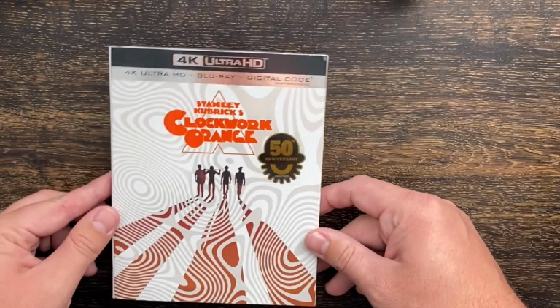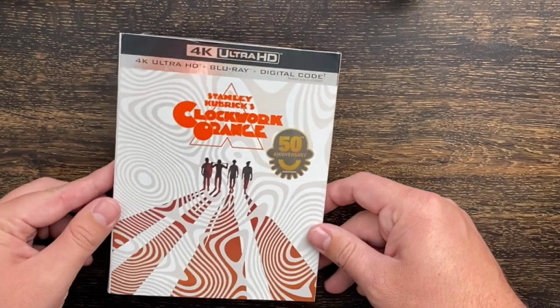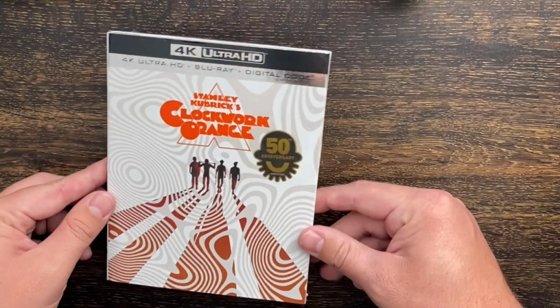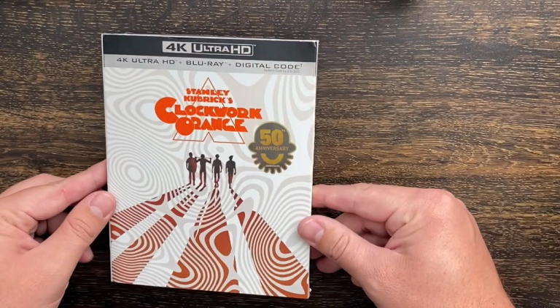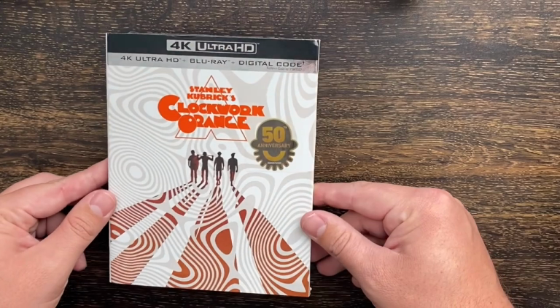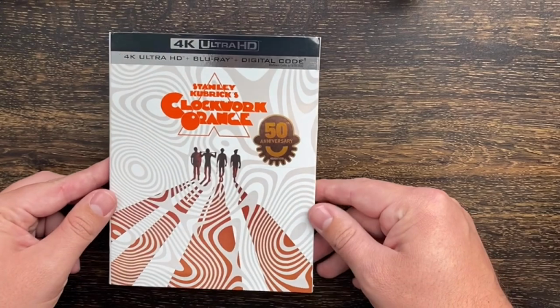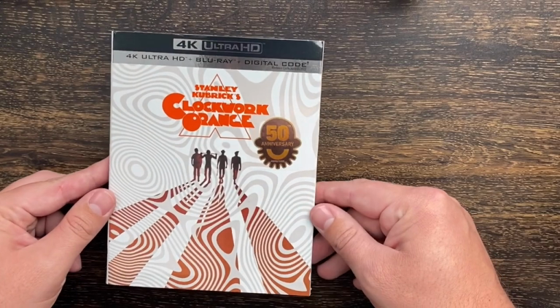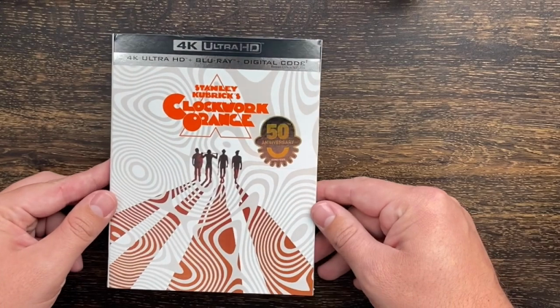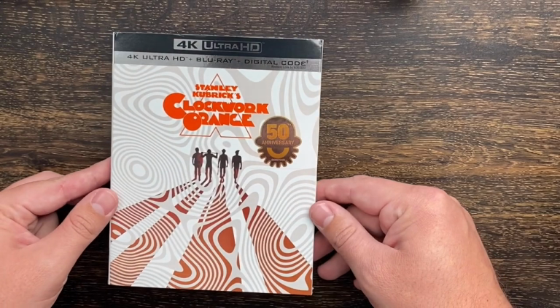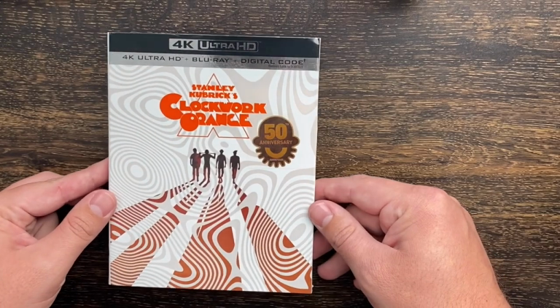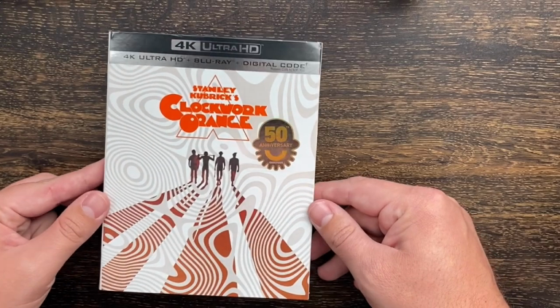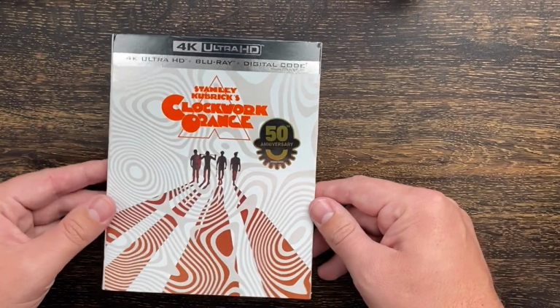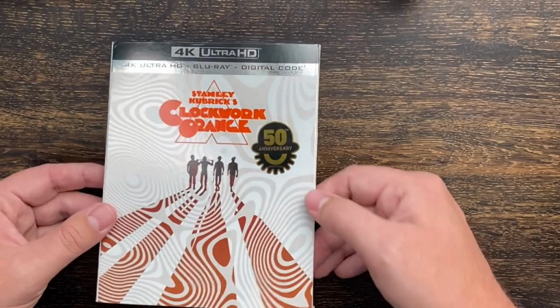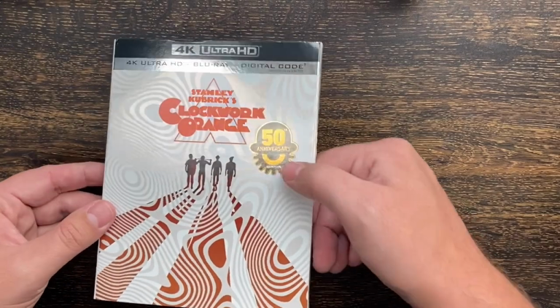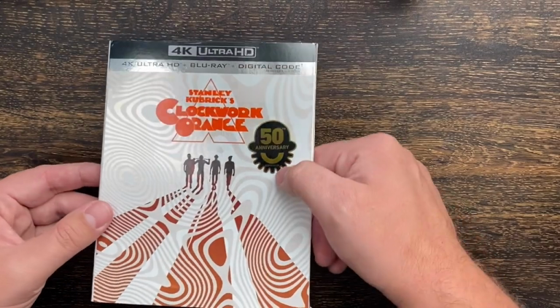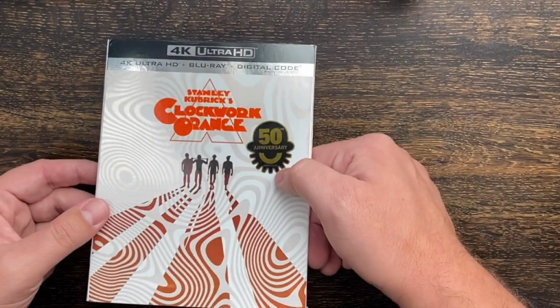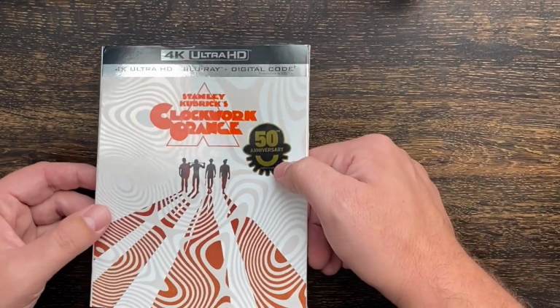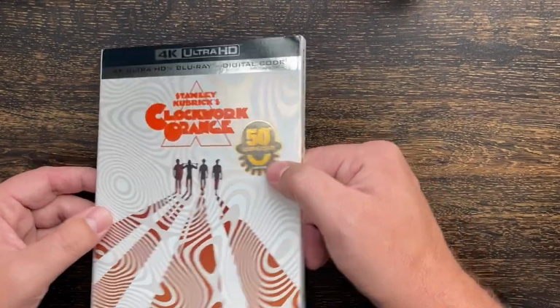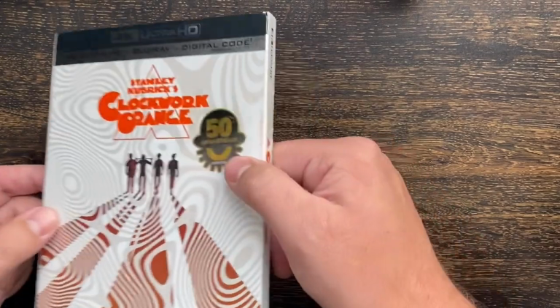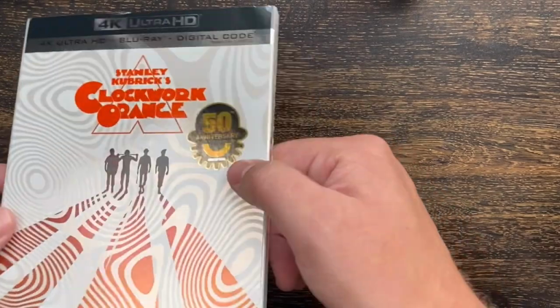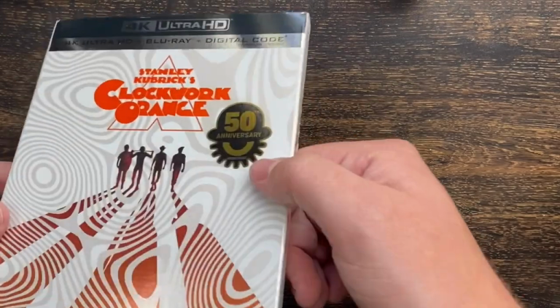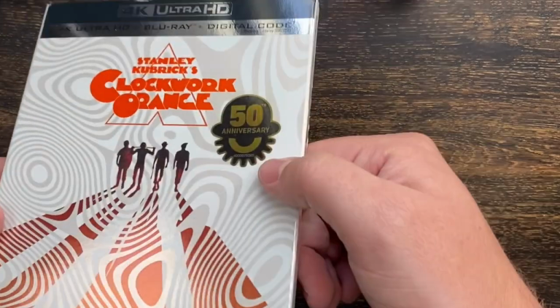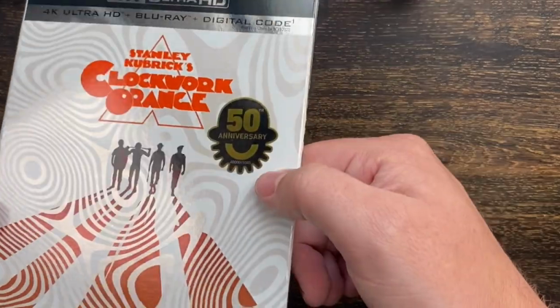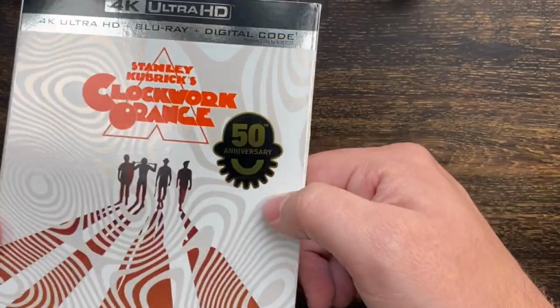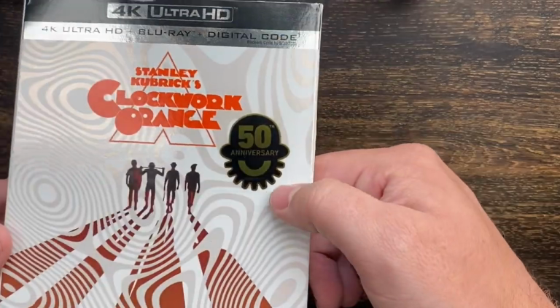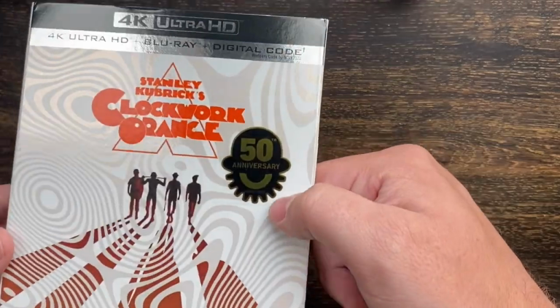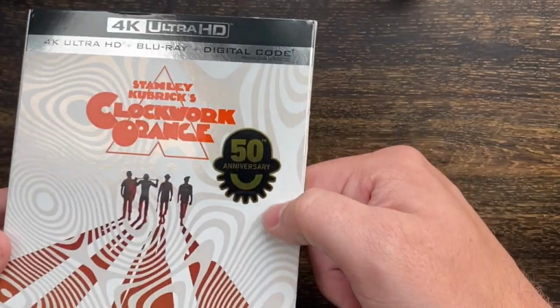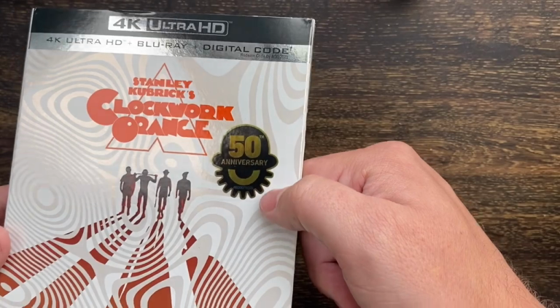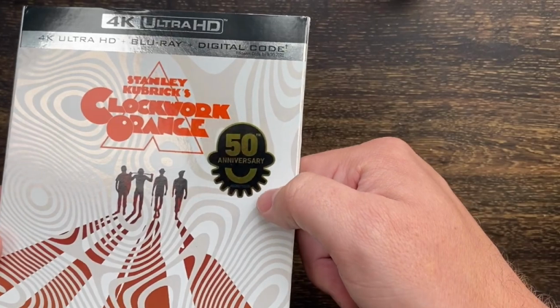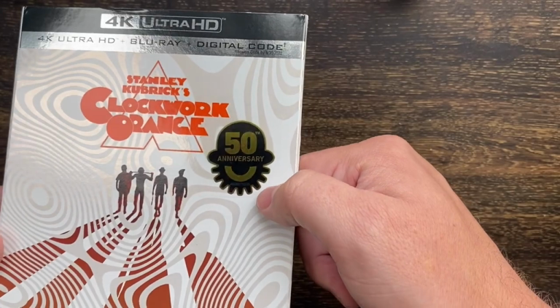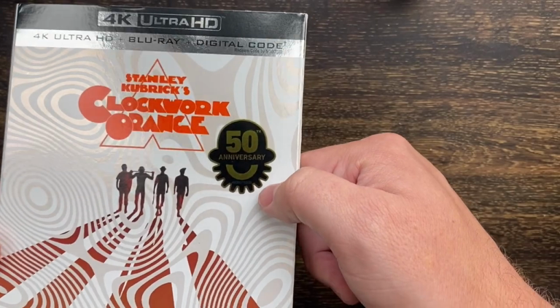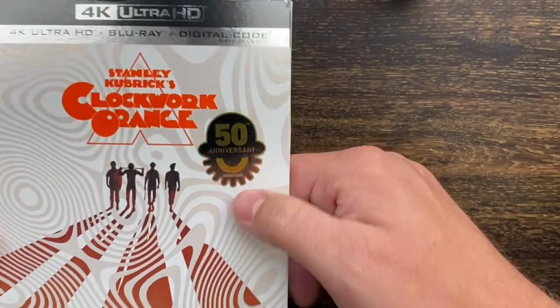First up we have Stanley Kubrick's Clockwork Orange 50th anniversary — just a sticker on the front, so you can remove that if you like.